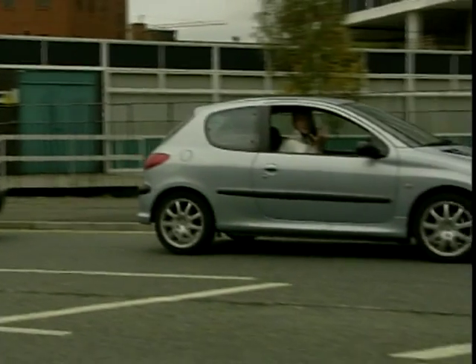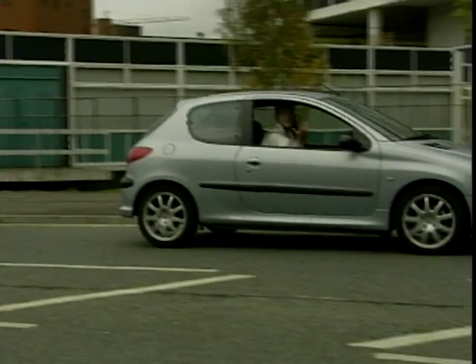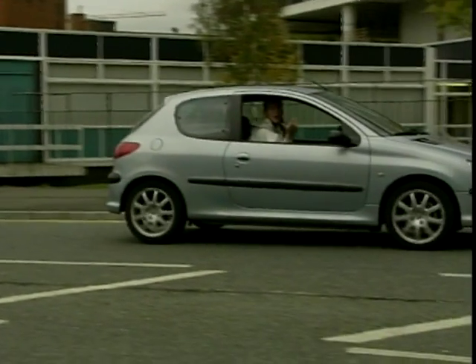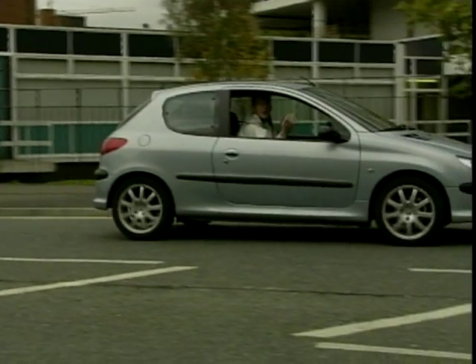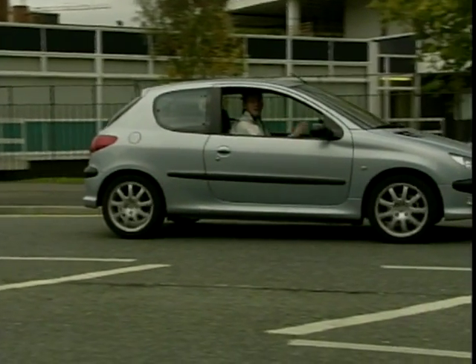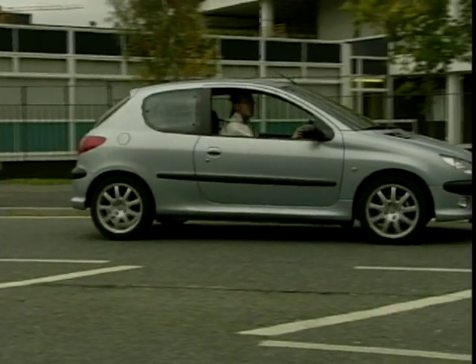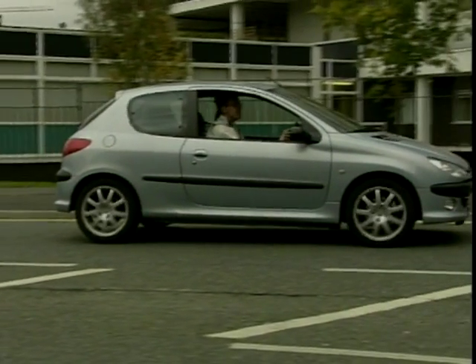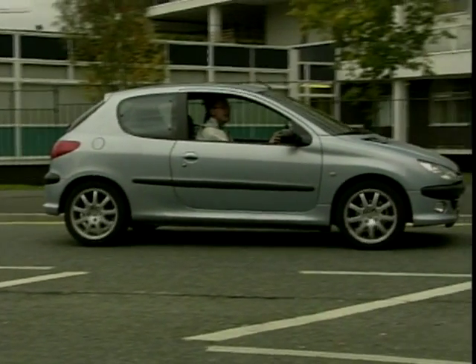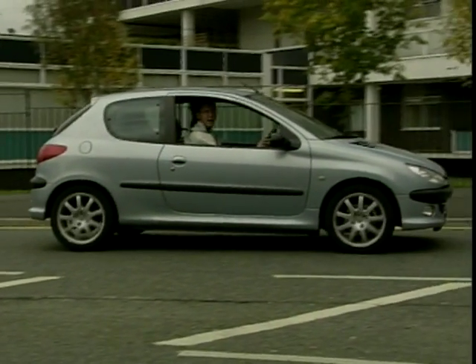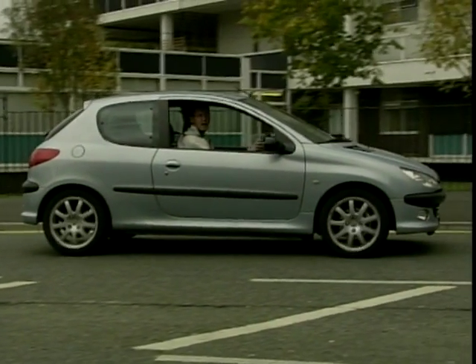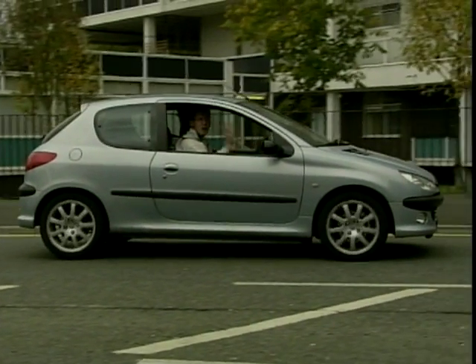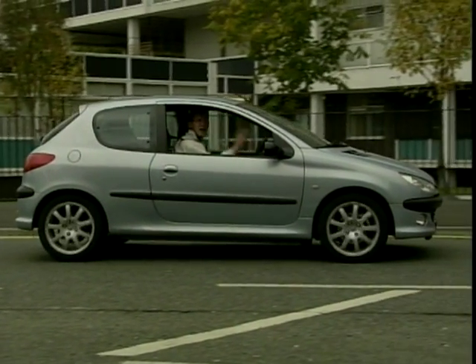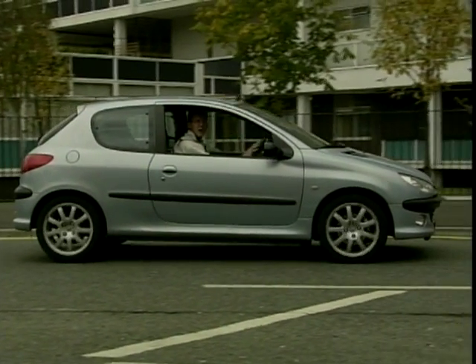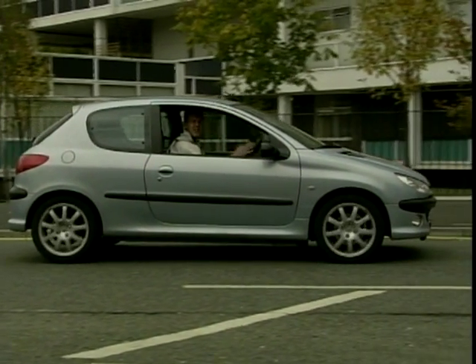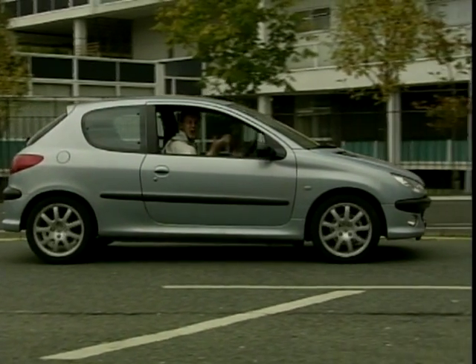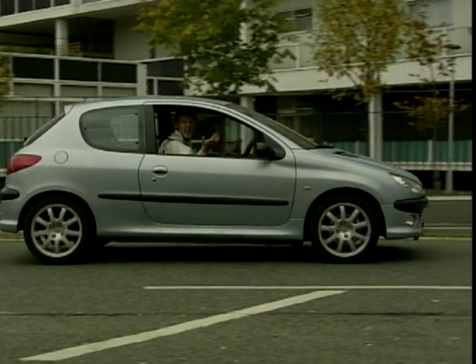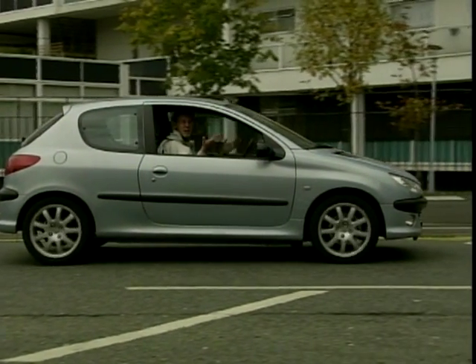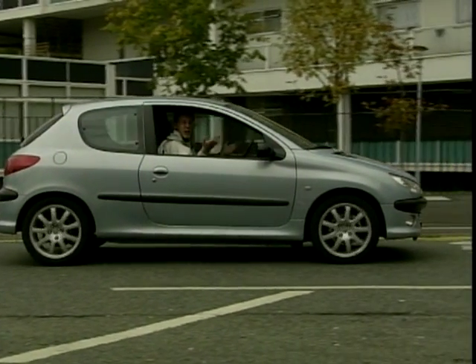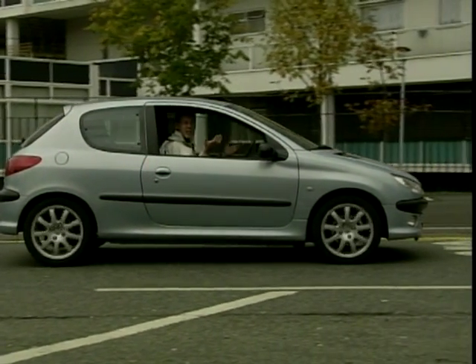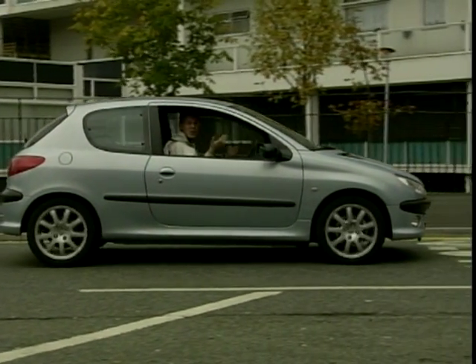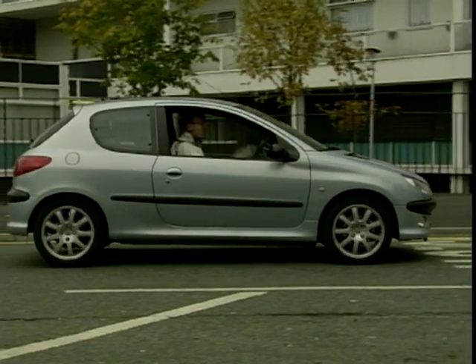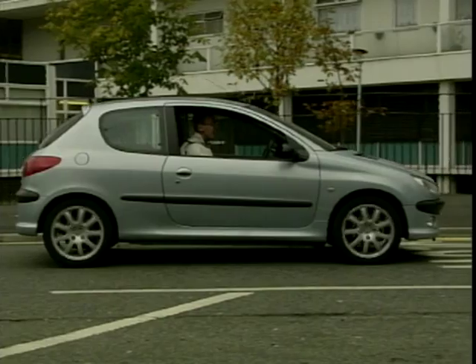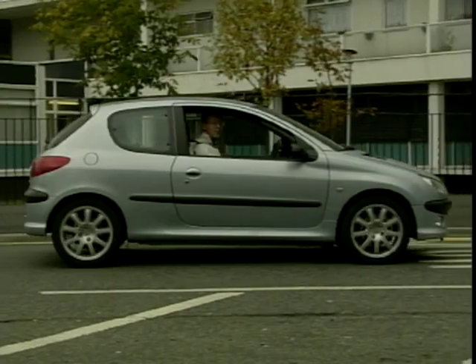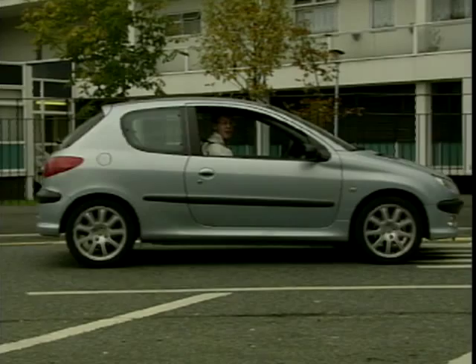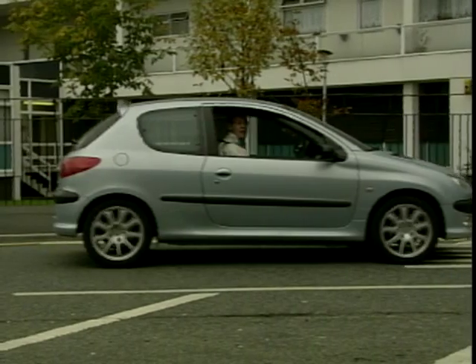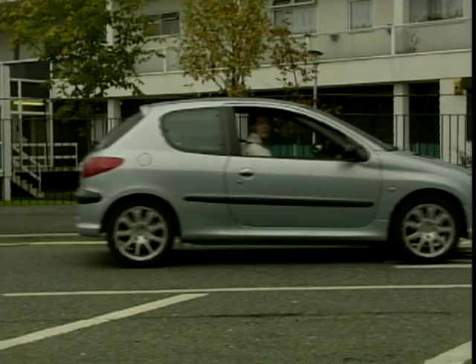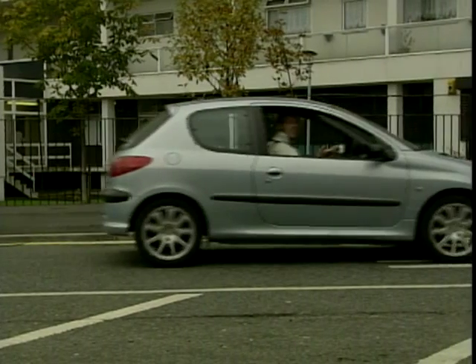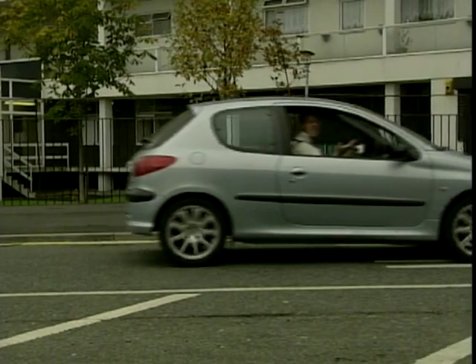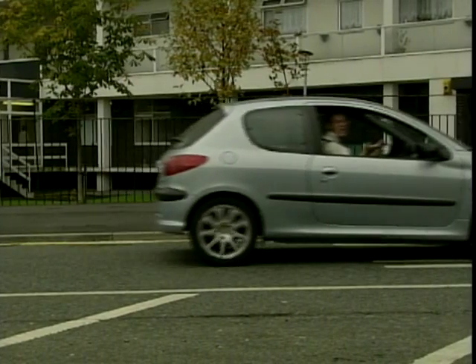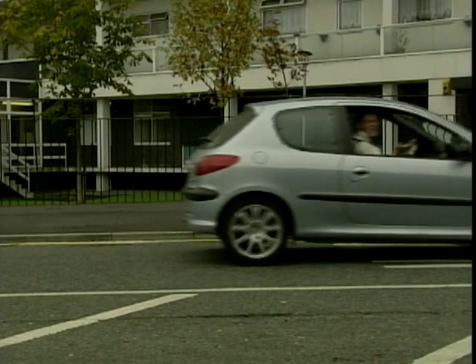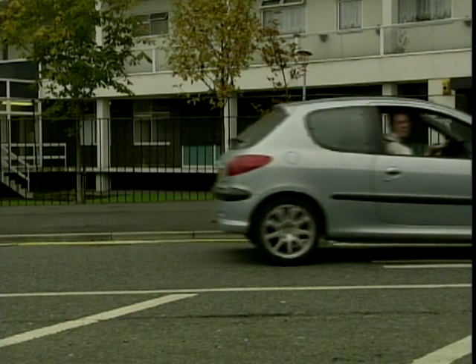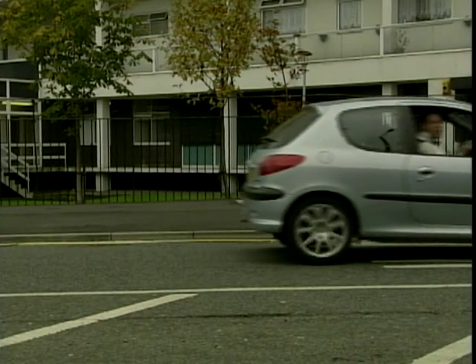Fantastic. All these measures to make your car go like the wind and all you end up doing is sitting in traffic. At least I've got a CD player.